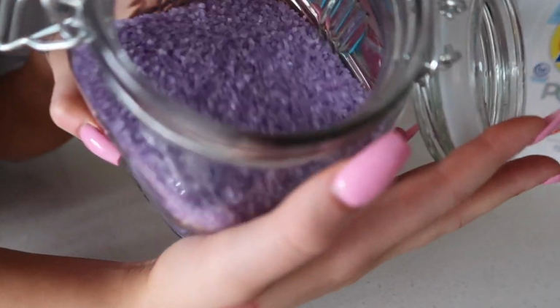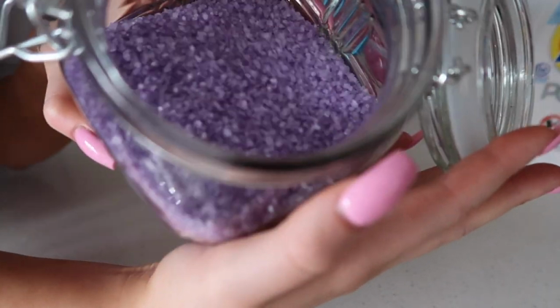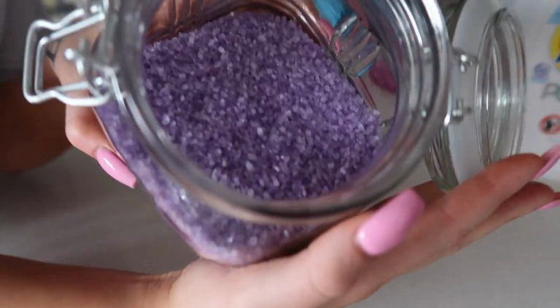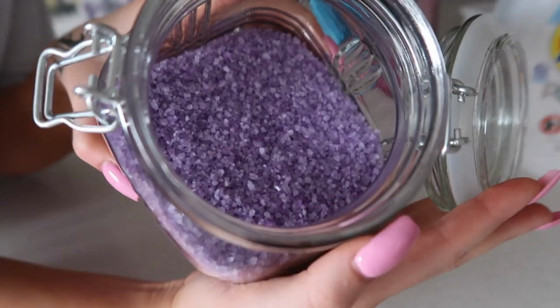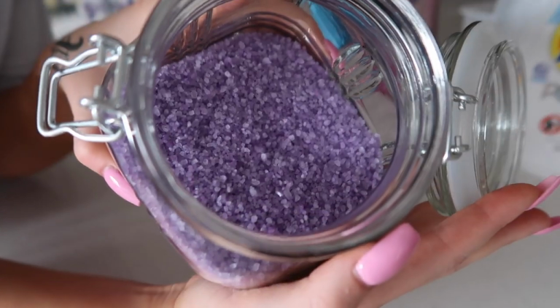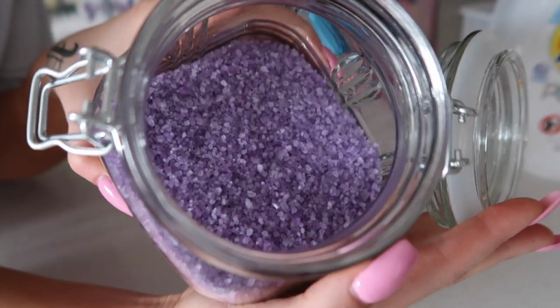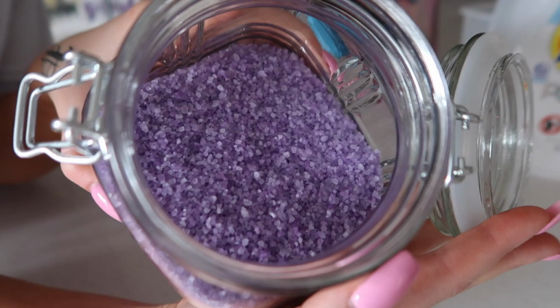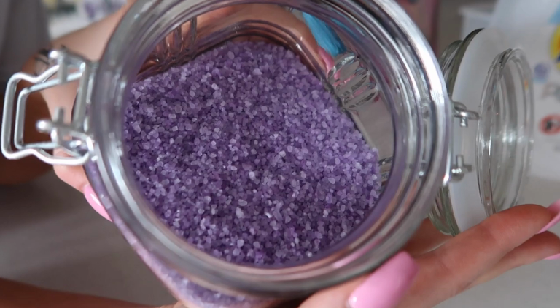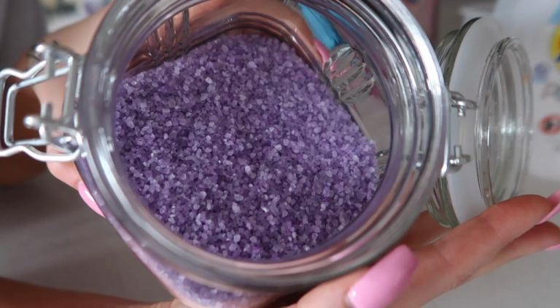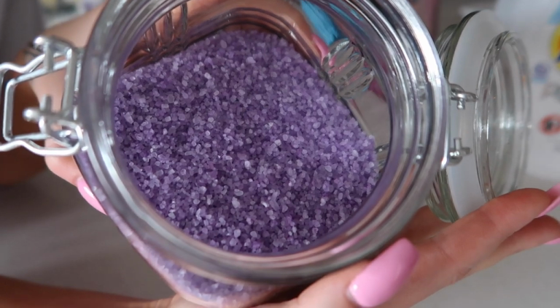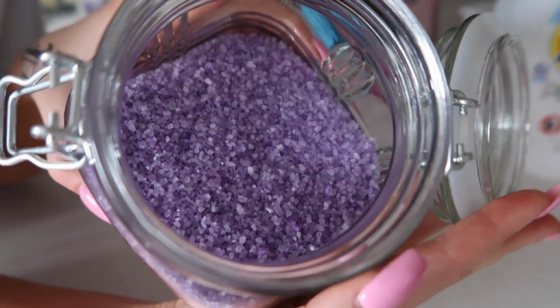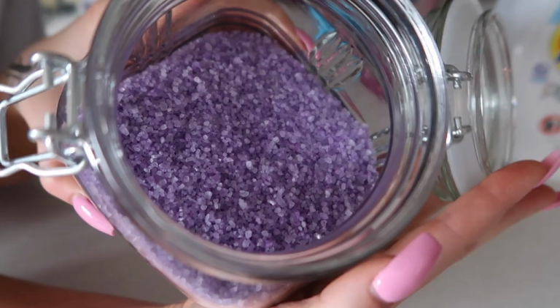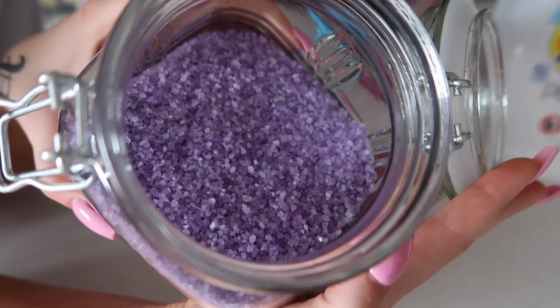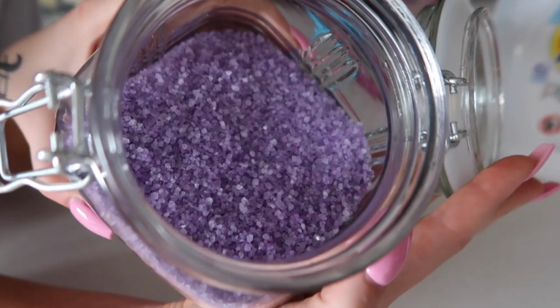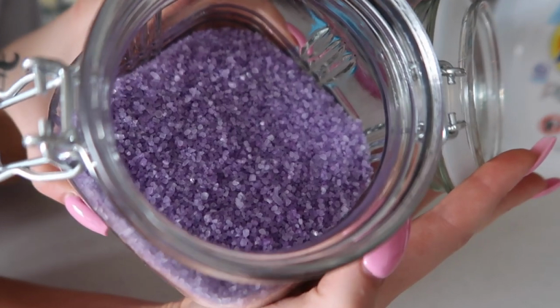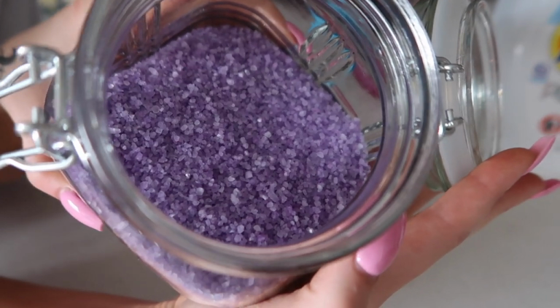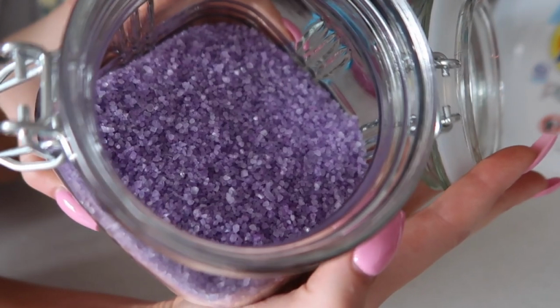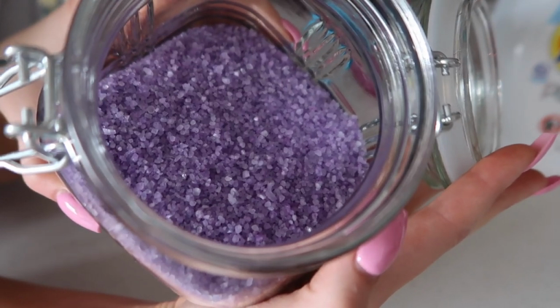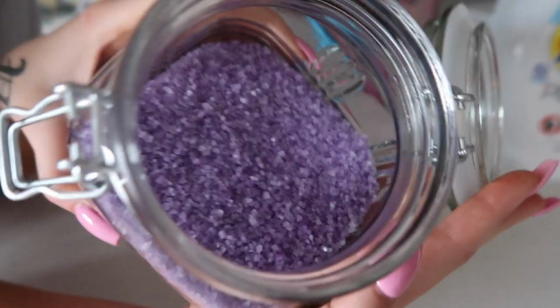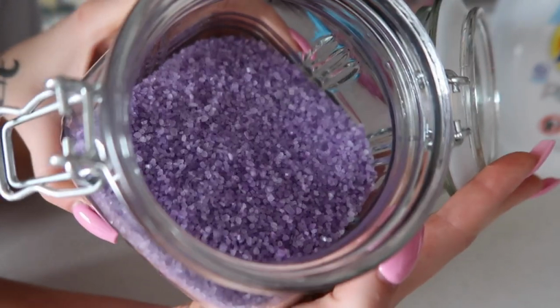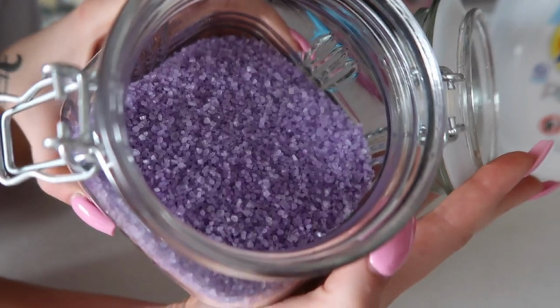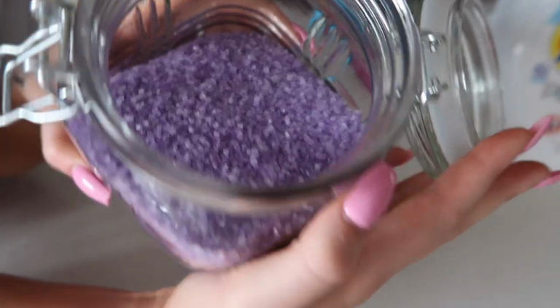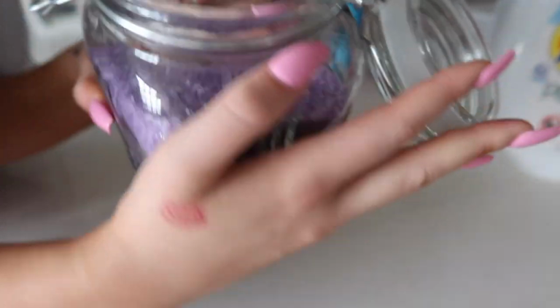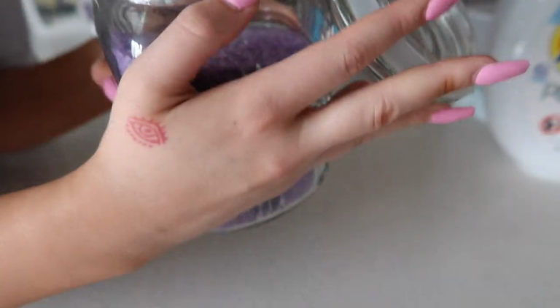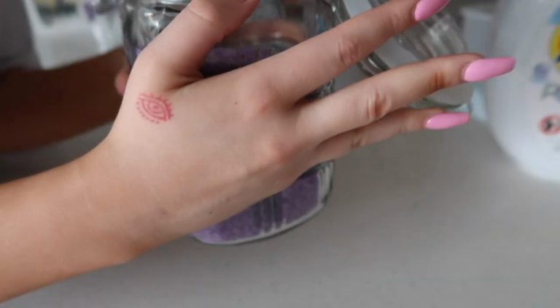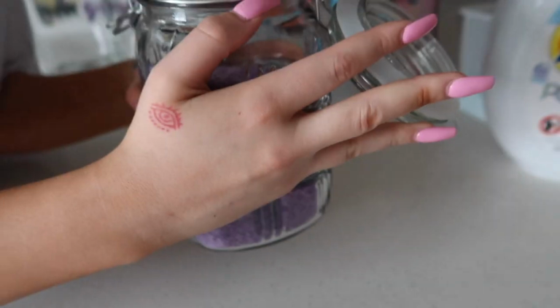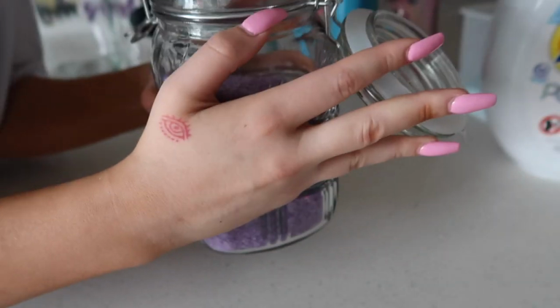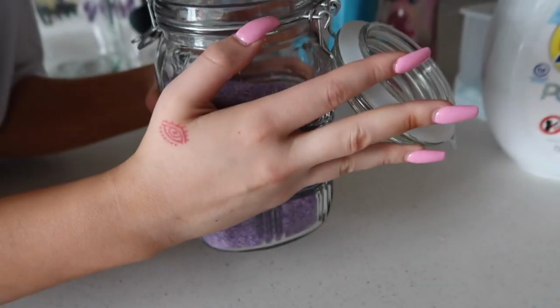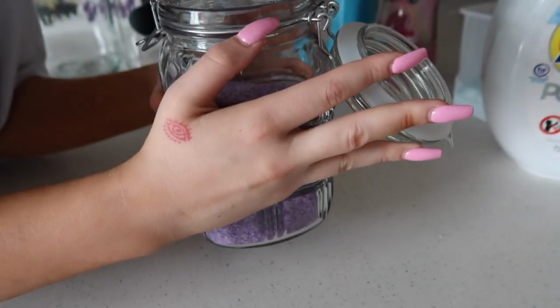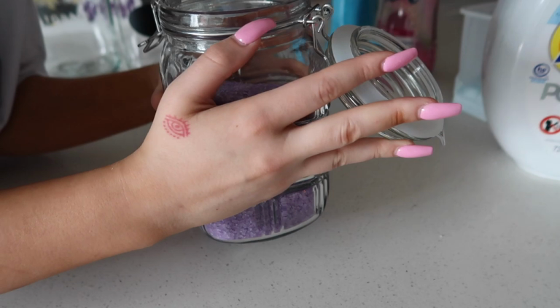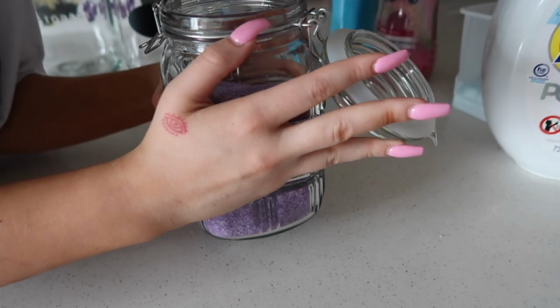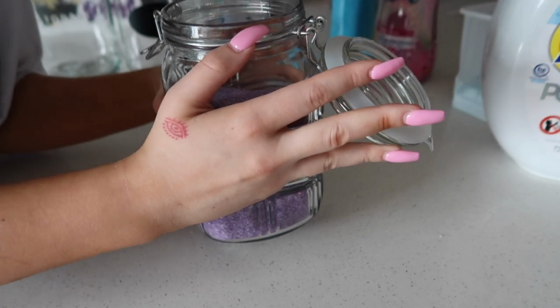I really like that. So here's this one — it looks so pretty and it smells so good. I love purple; this is like my favorite color.